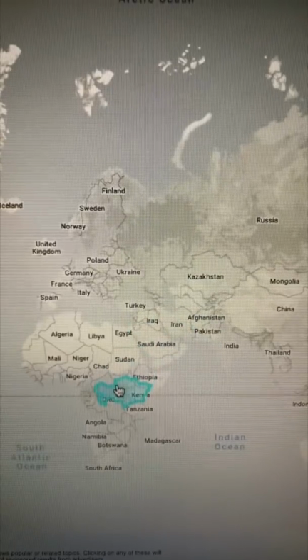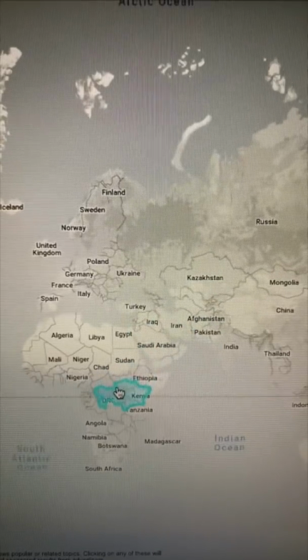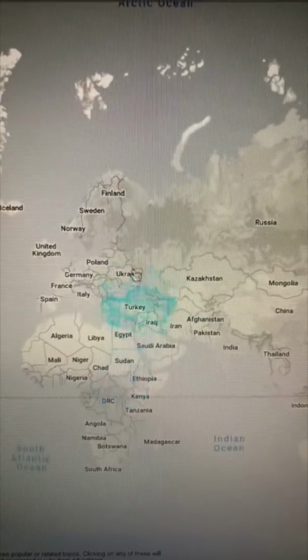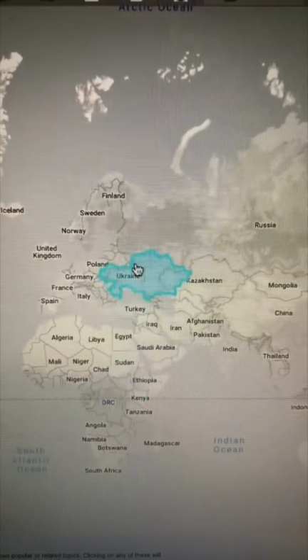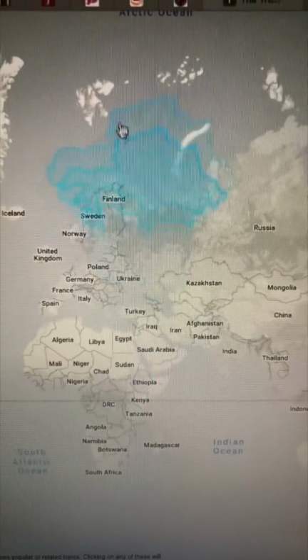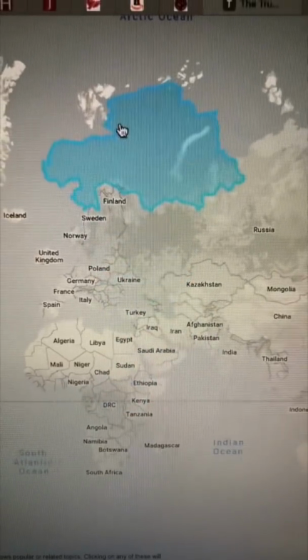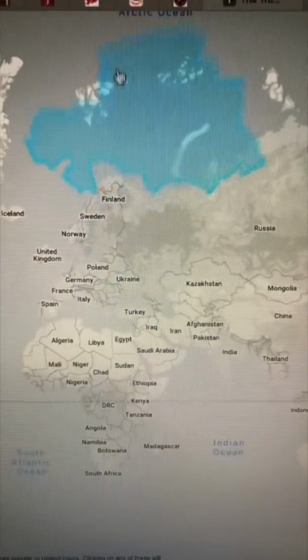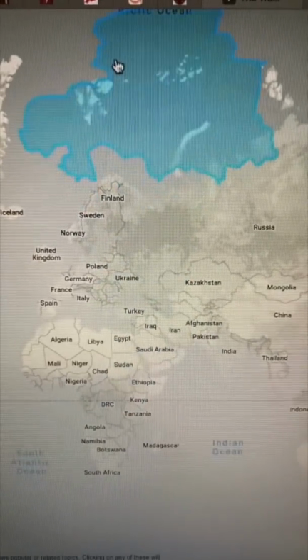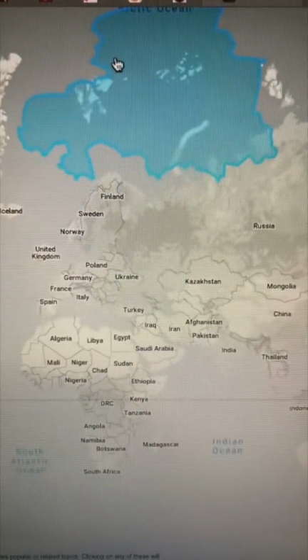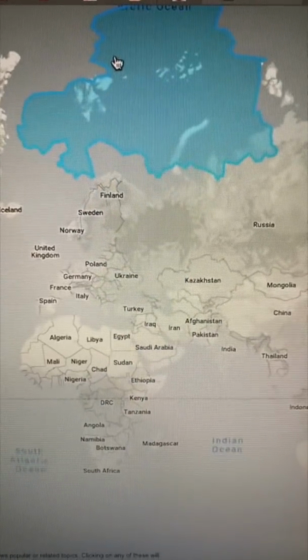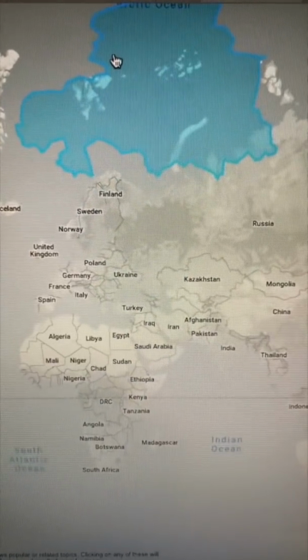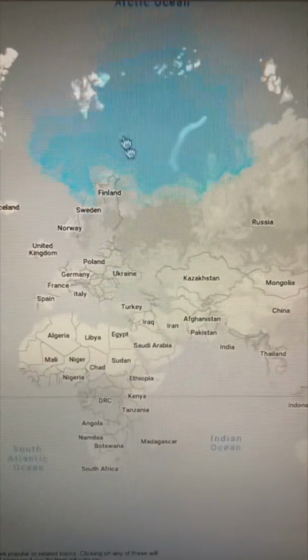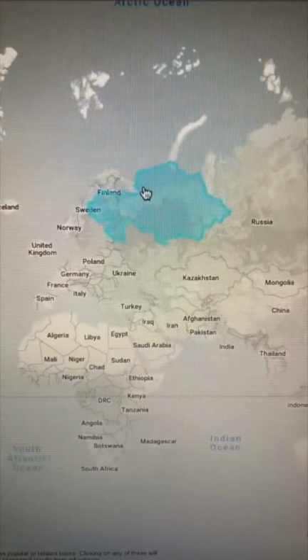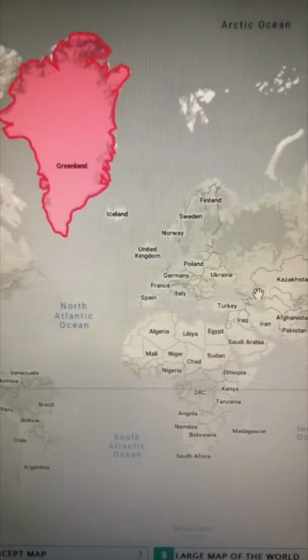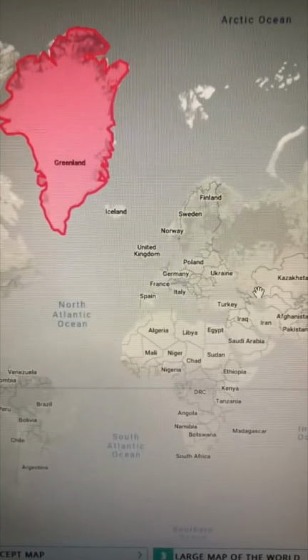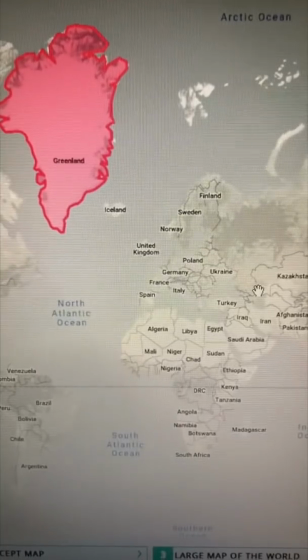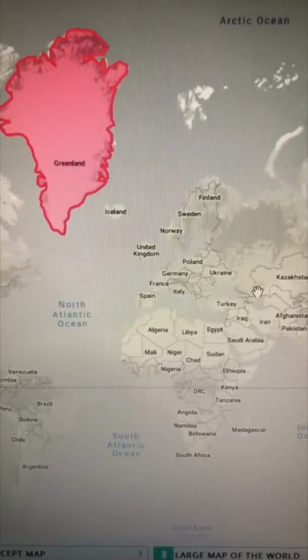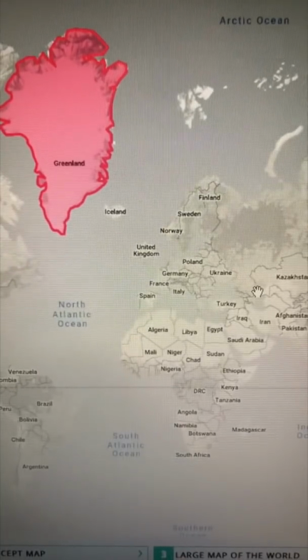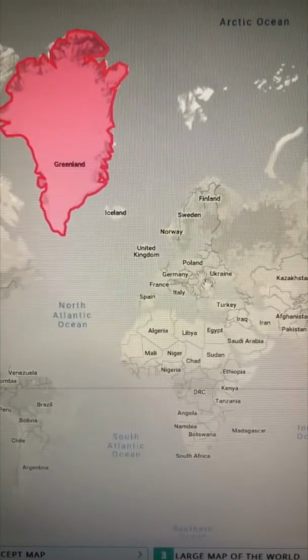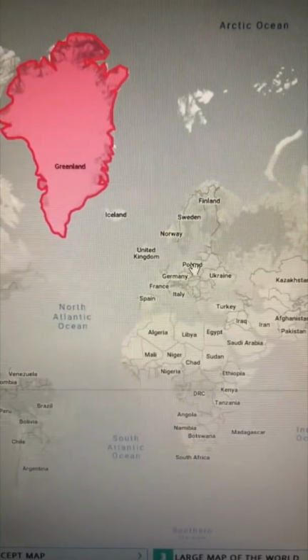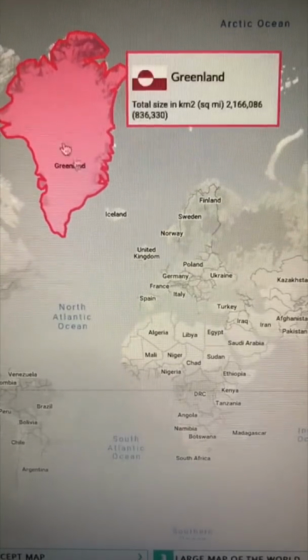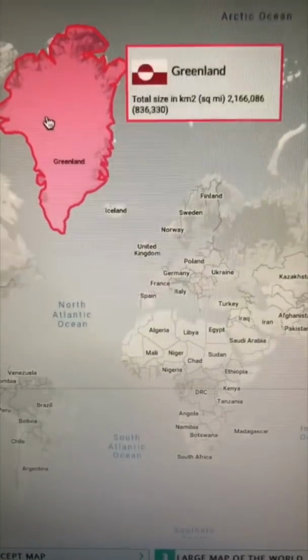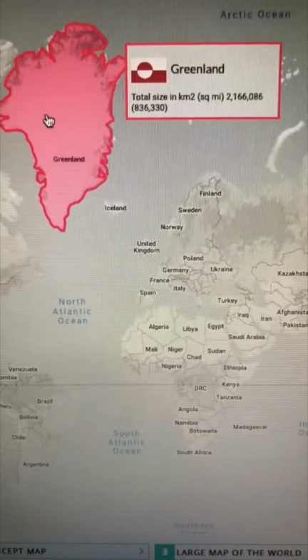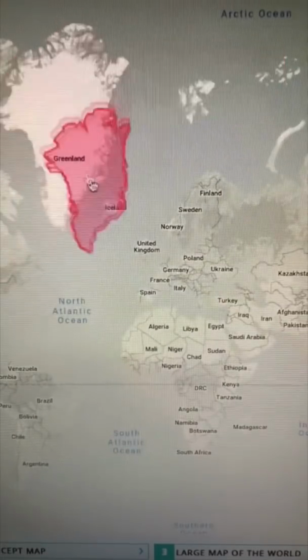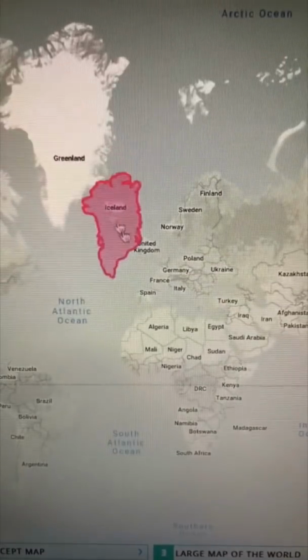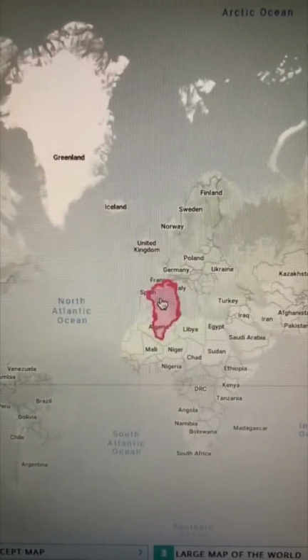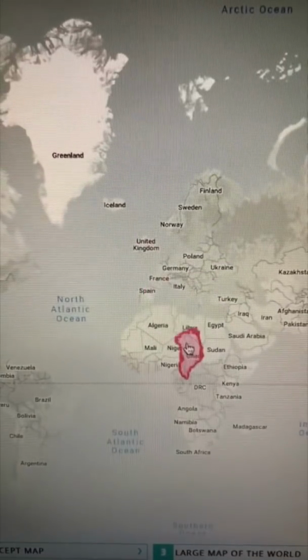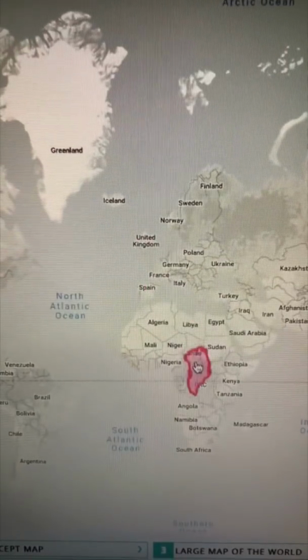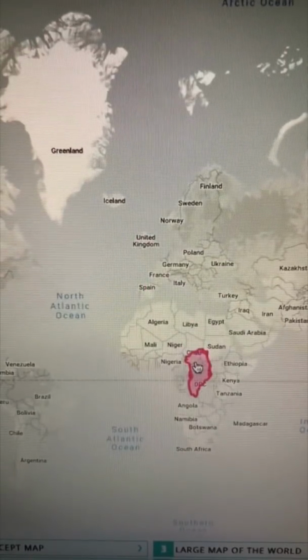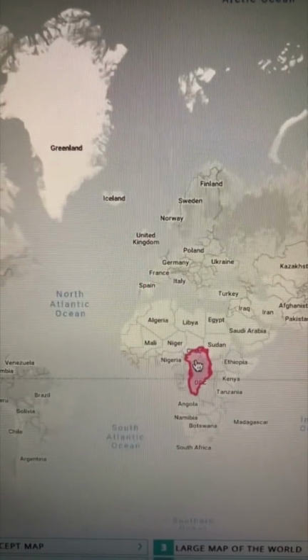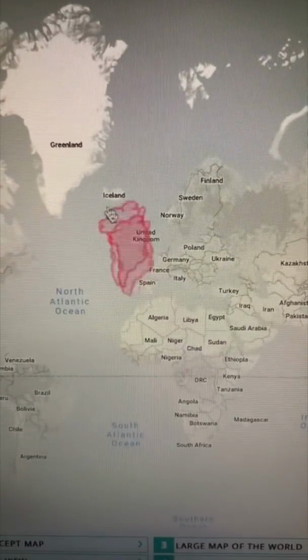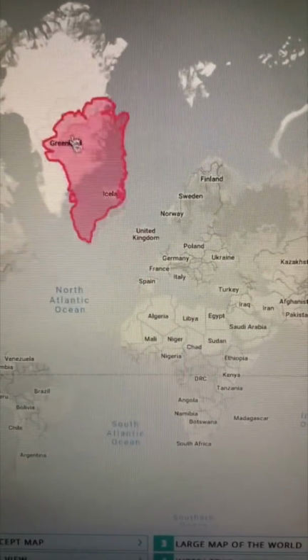The further from the equator, the more the surface of the Earth is stretched. It makes Greenland look like the size of Africa, but in reality it's only a fraction of its size.